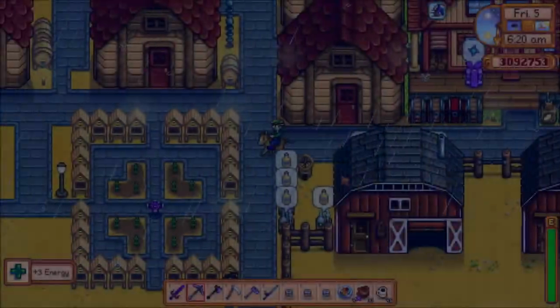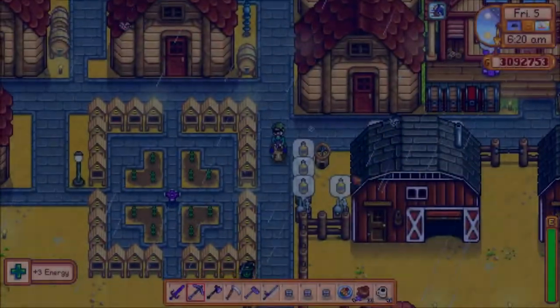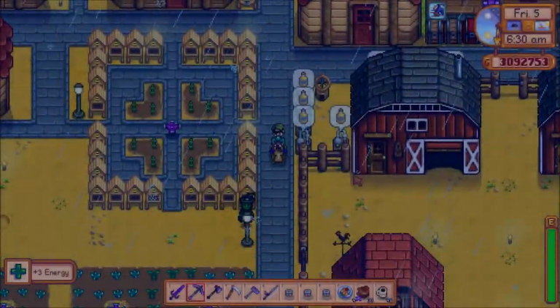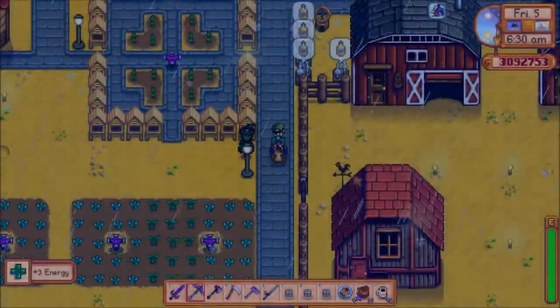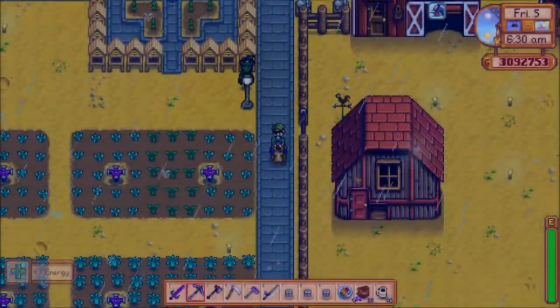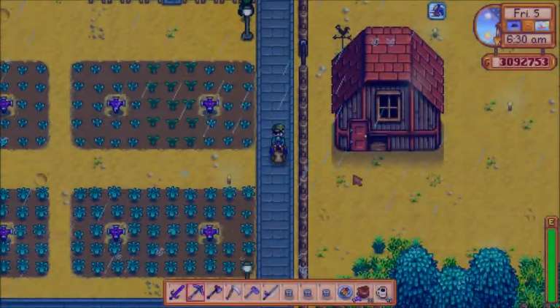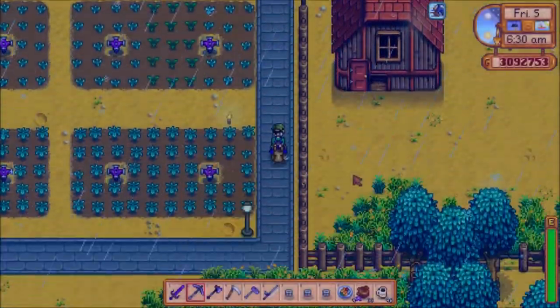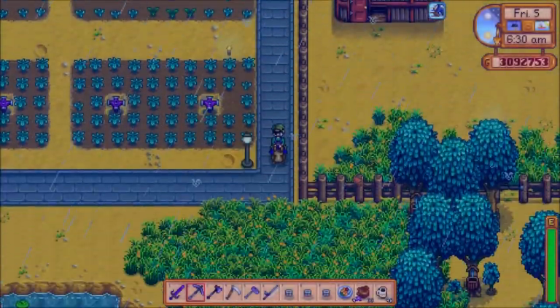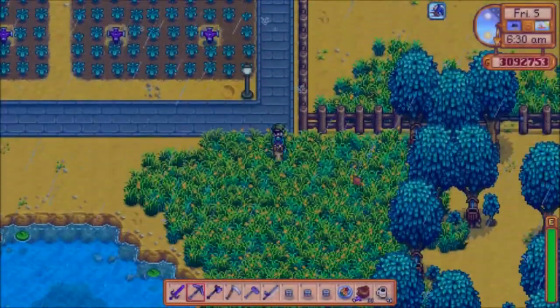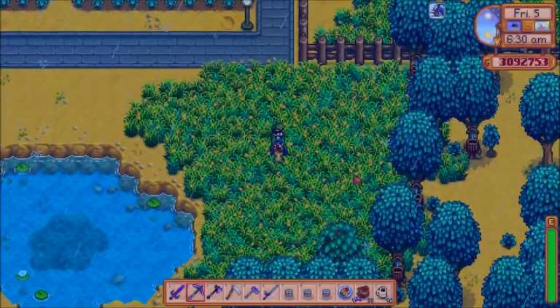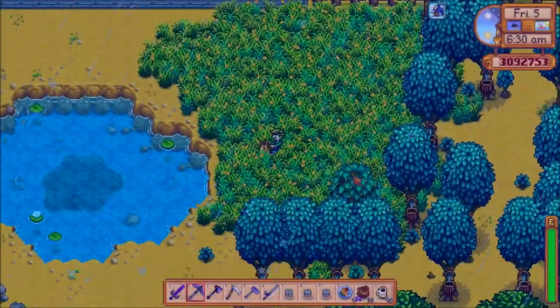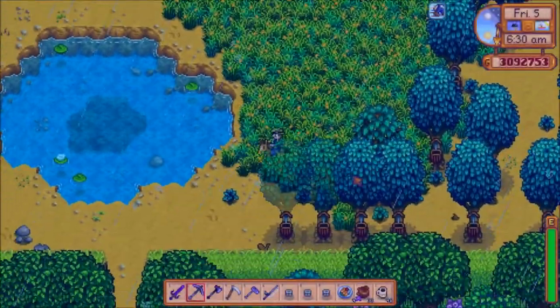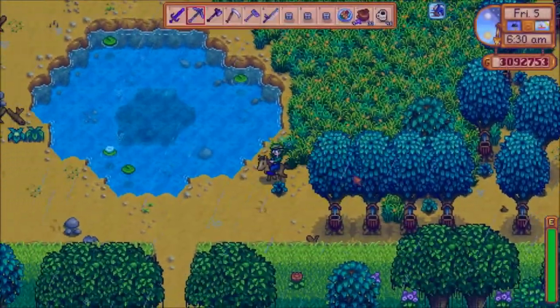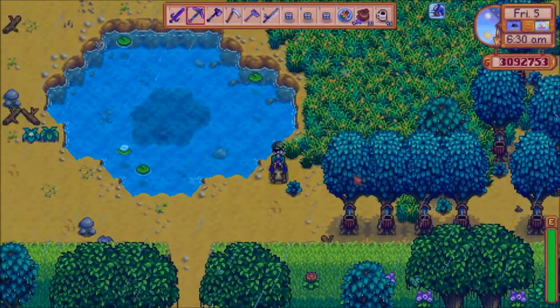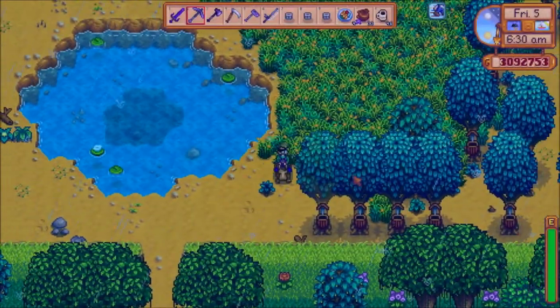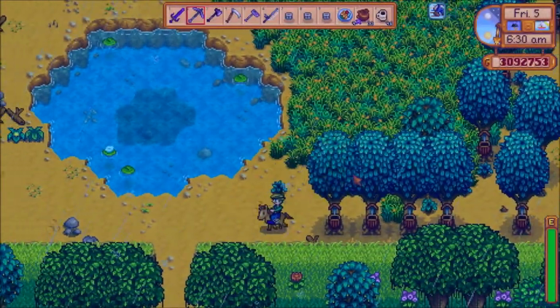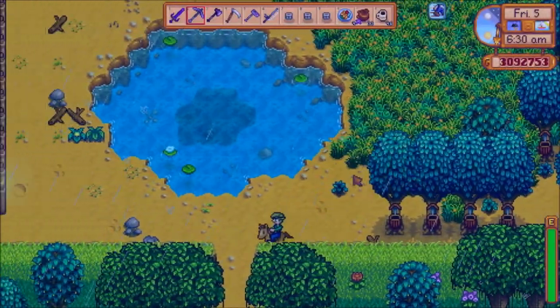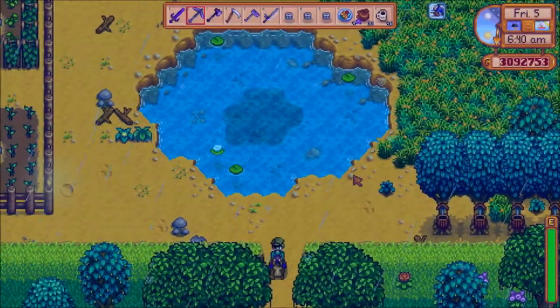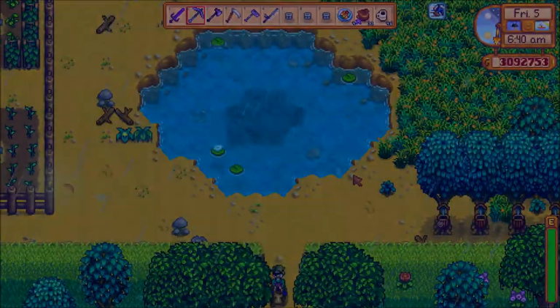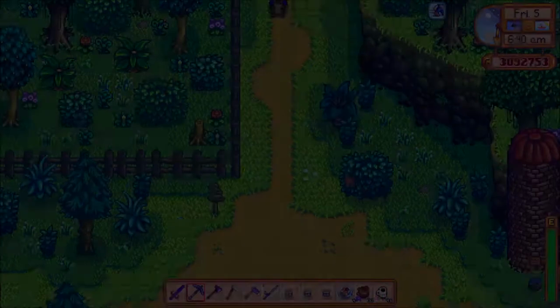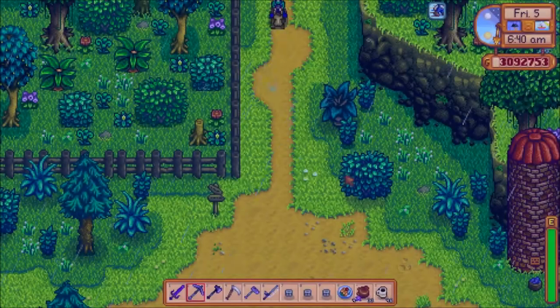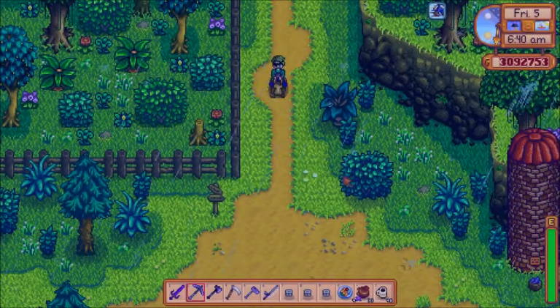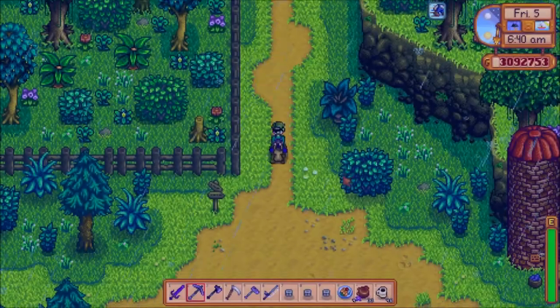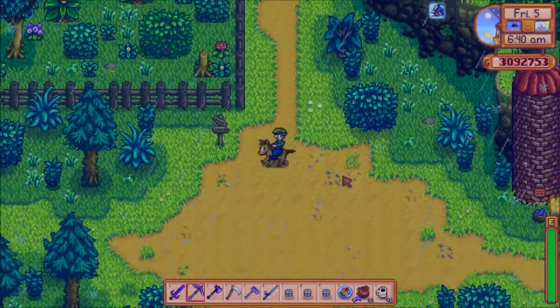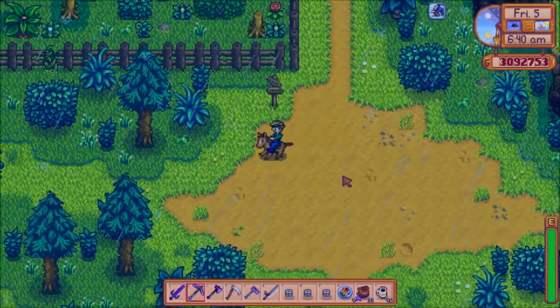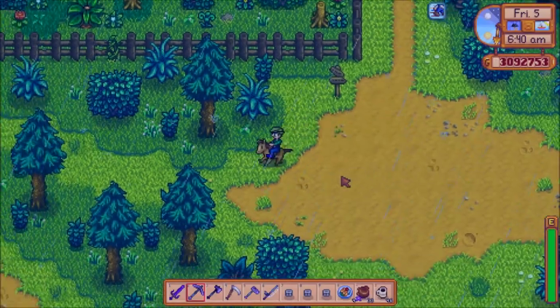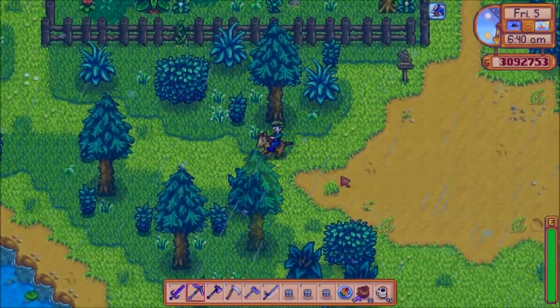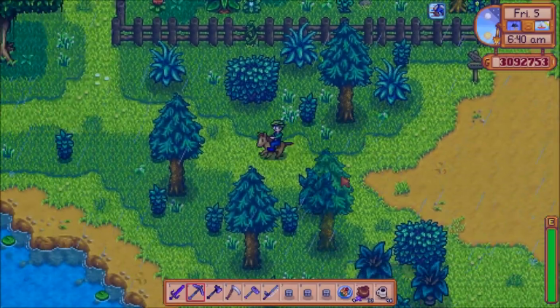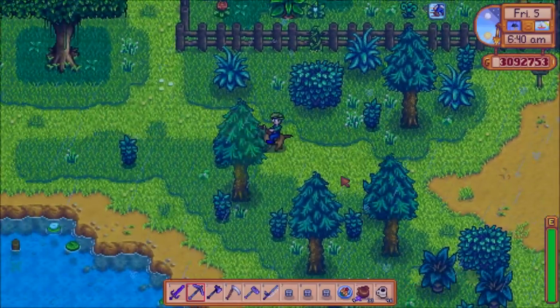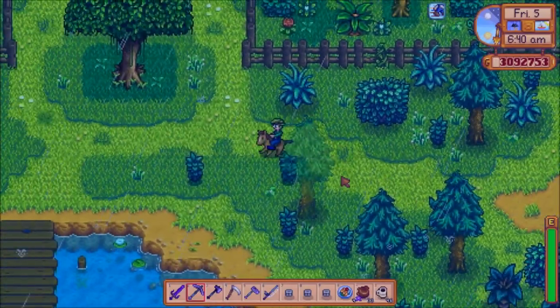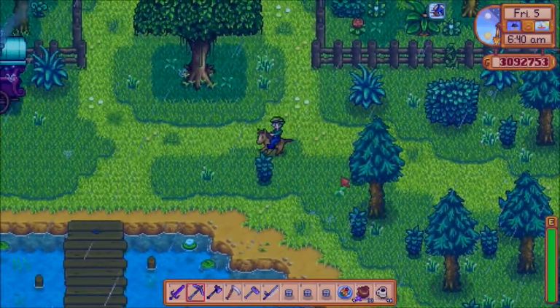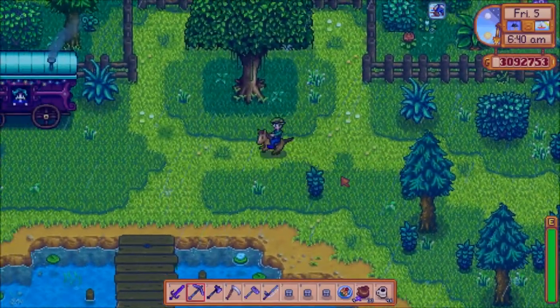What's good YouTube, this is Duke the Porcupine, and today I'll be showing you where to catch the catfish in Stardew Valley.